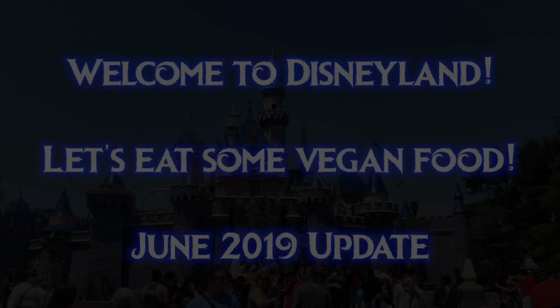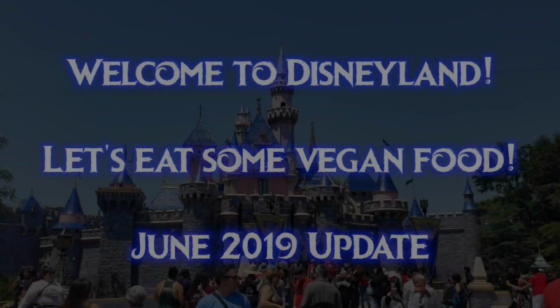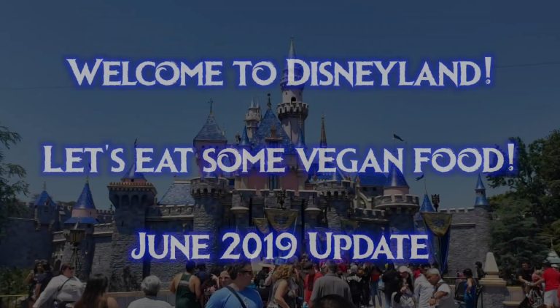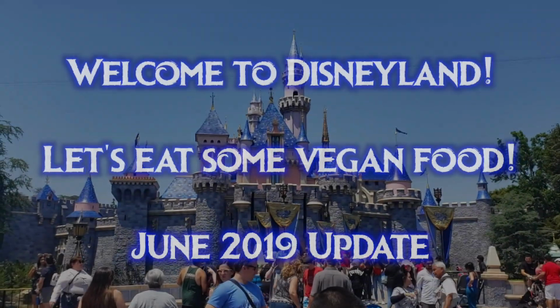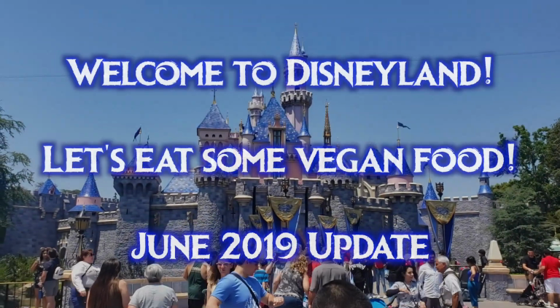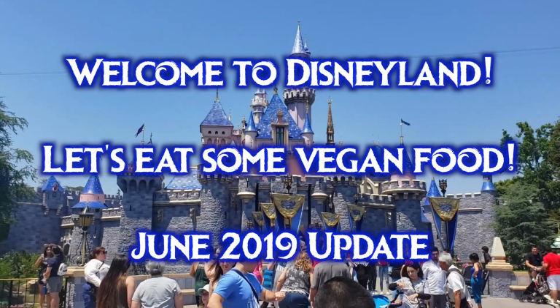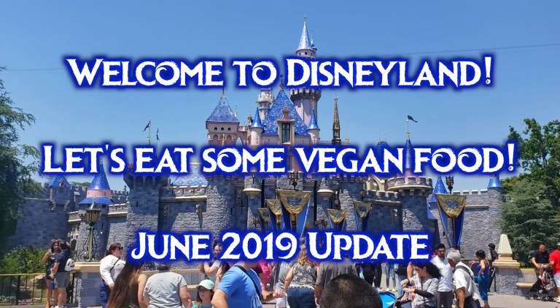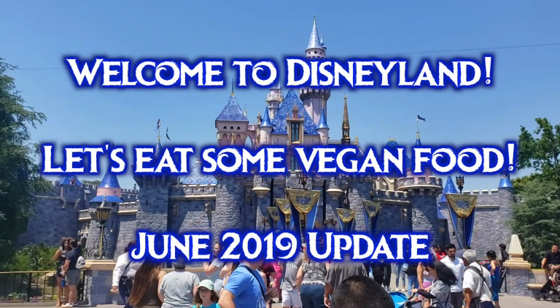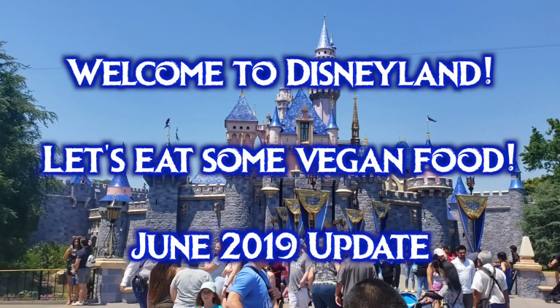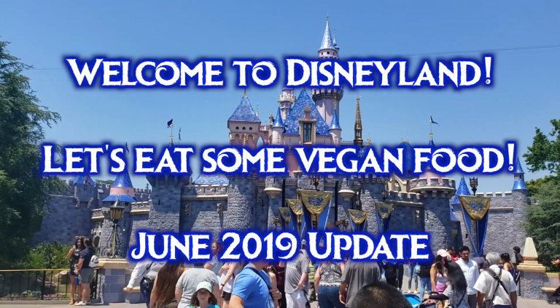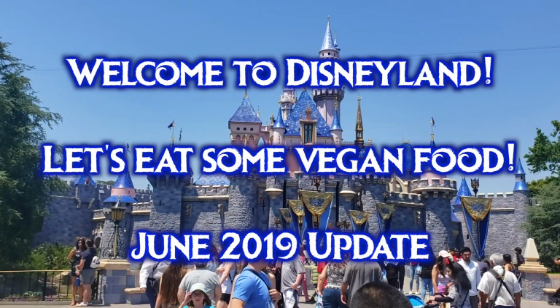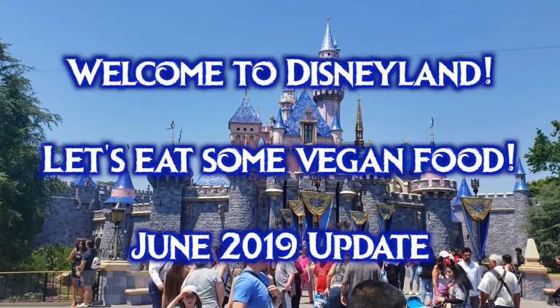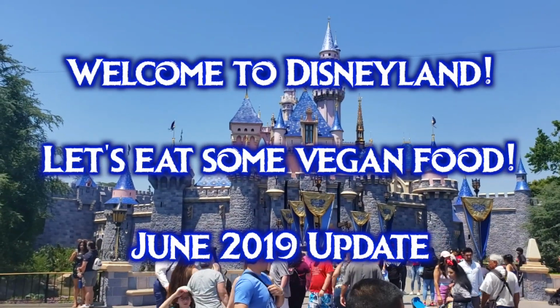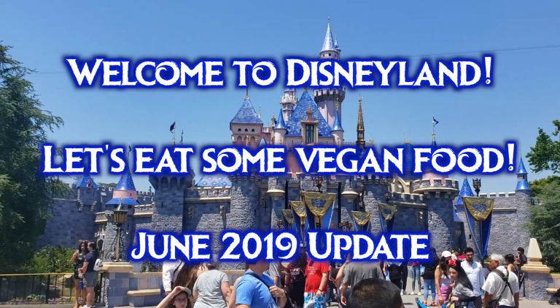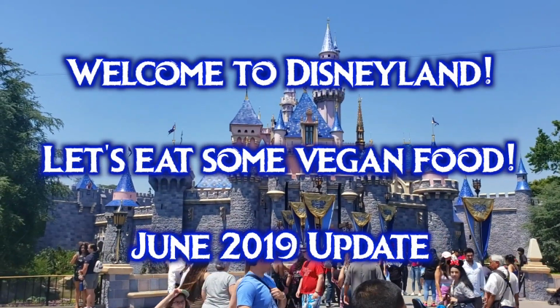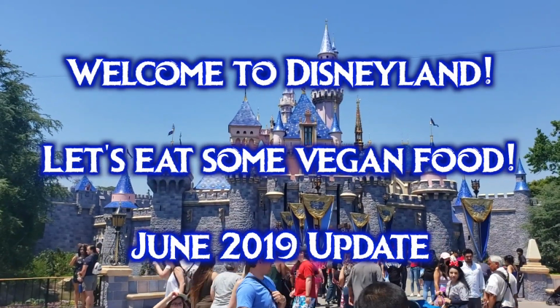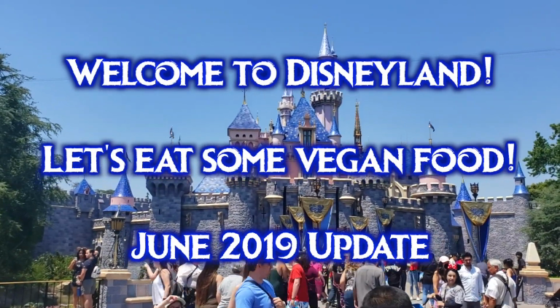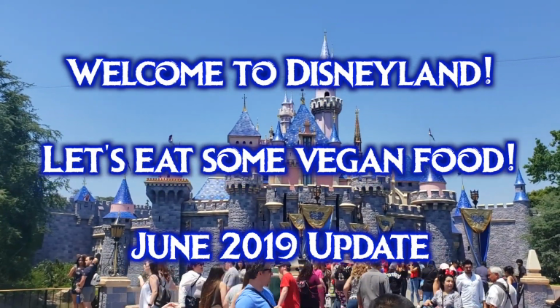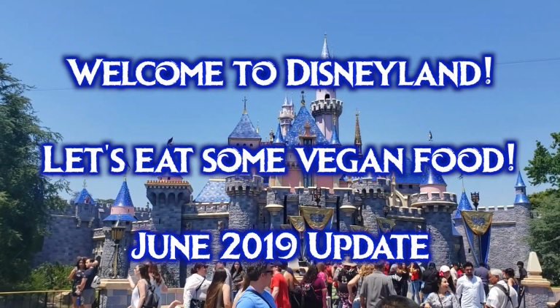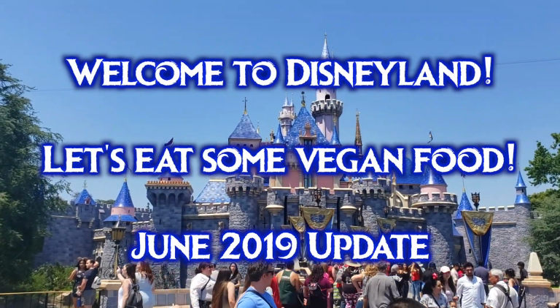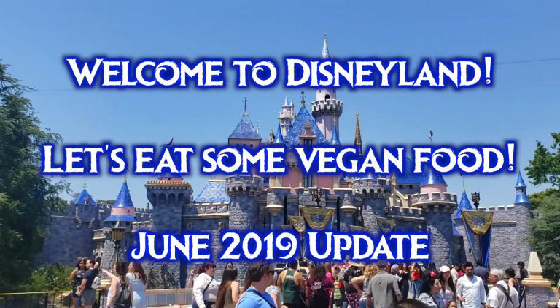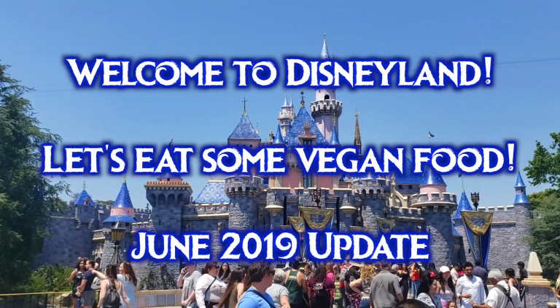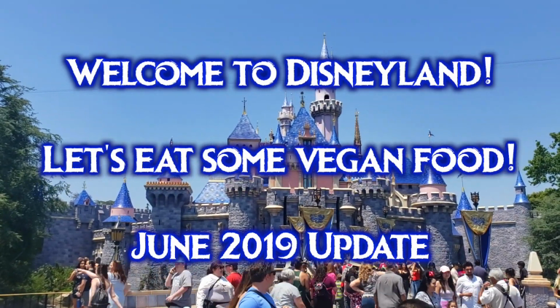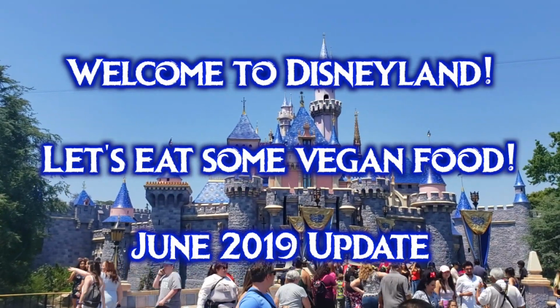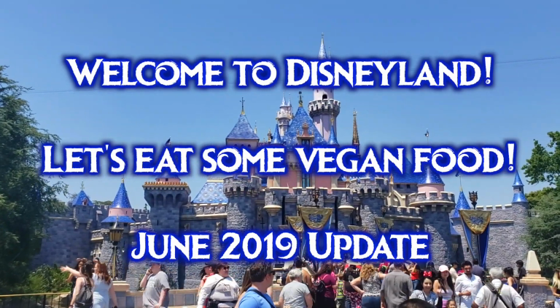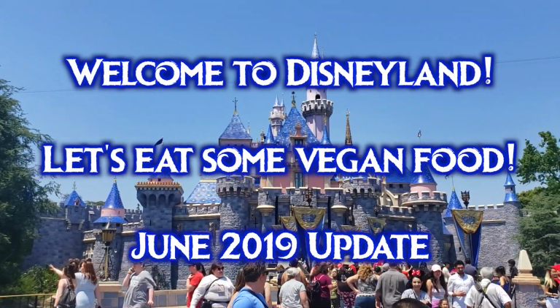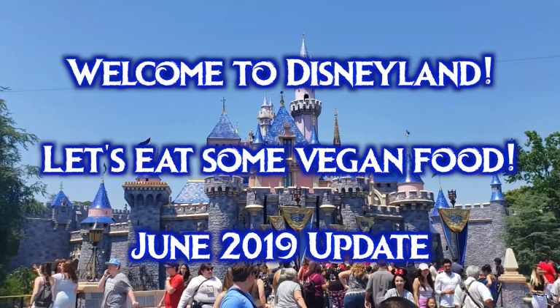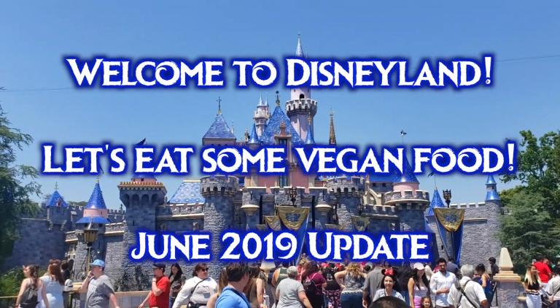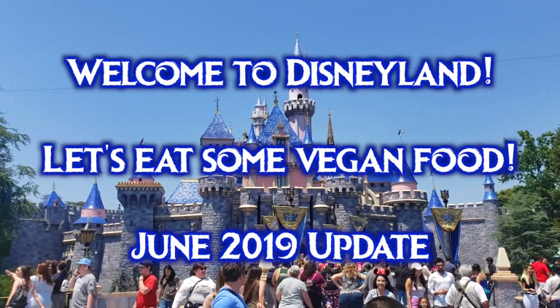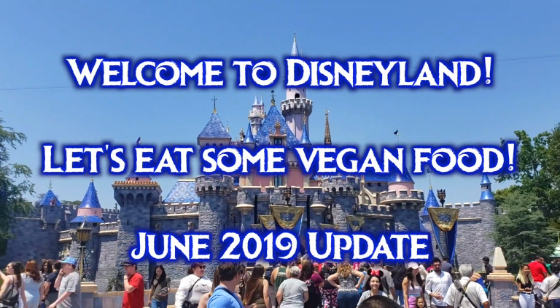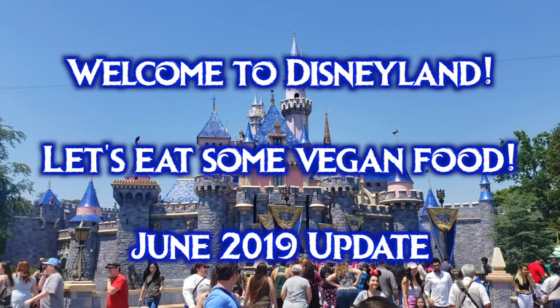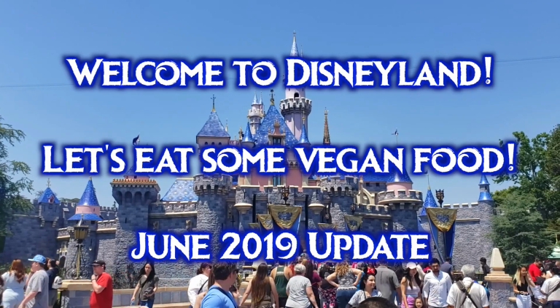Welcome to Disneyland! Let's eat some vegan food. These are the options to the best of my knowledge as of June 2019.